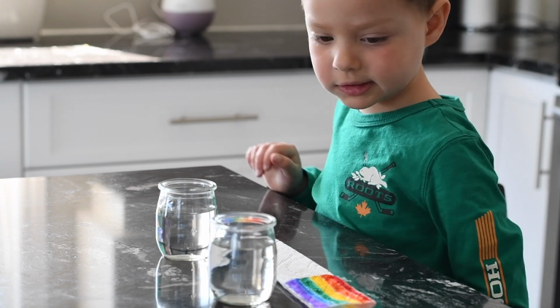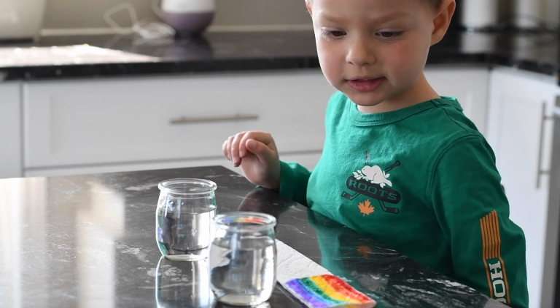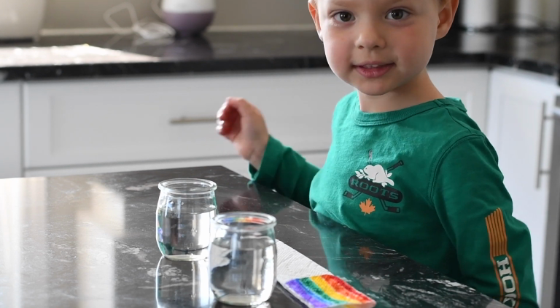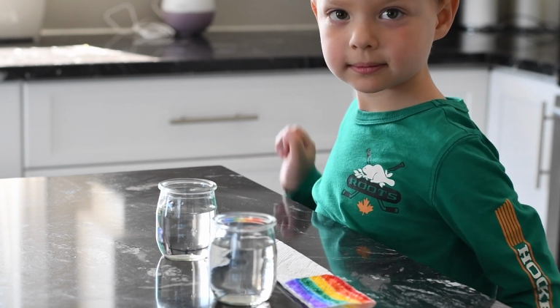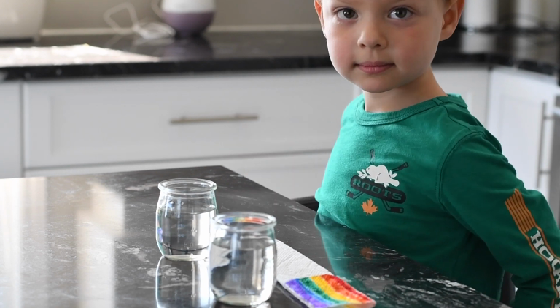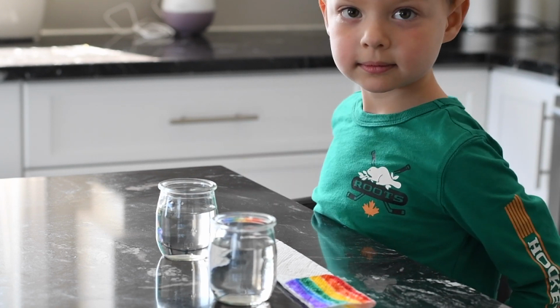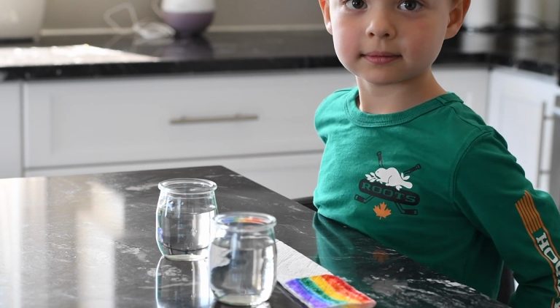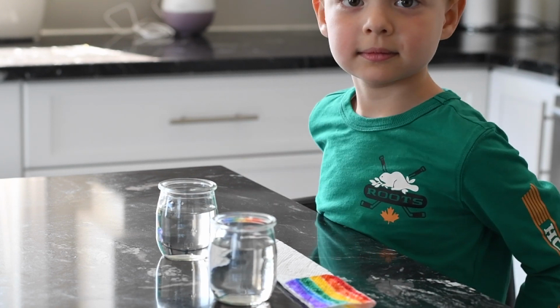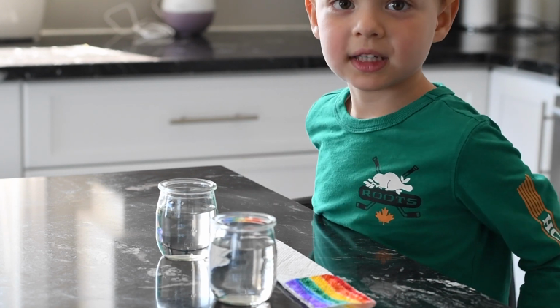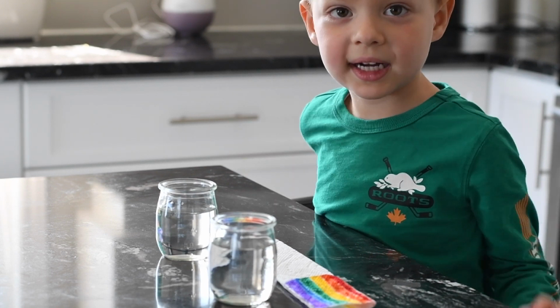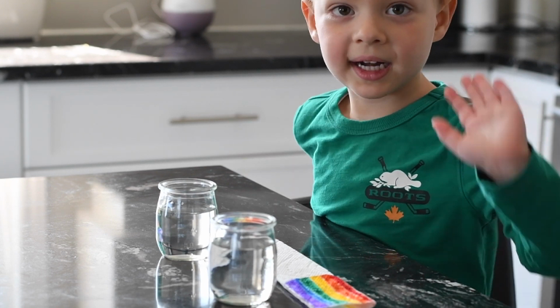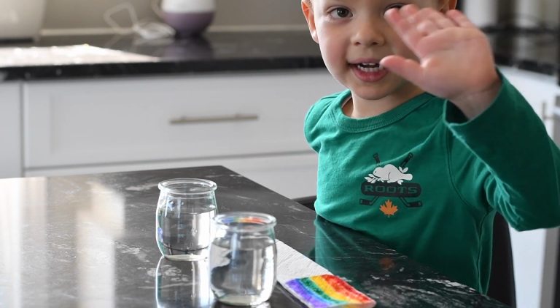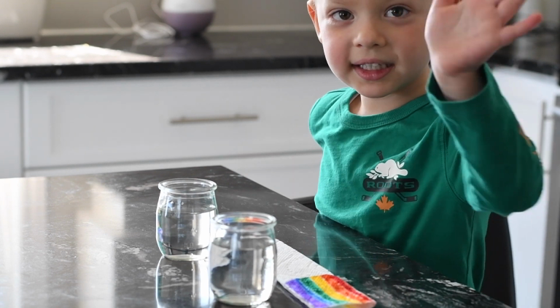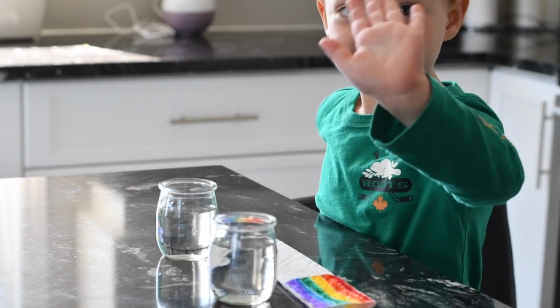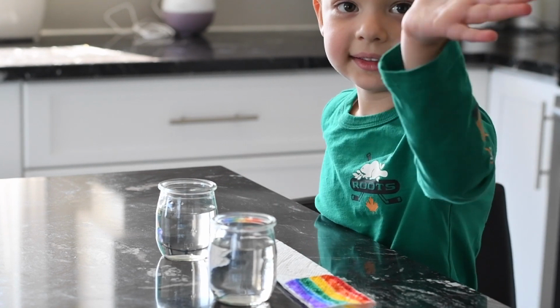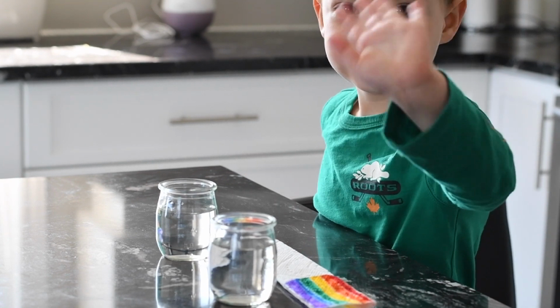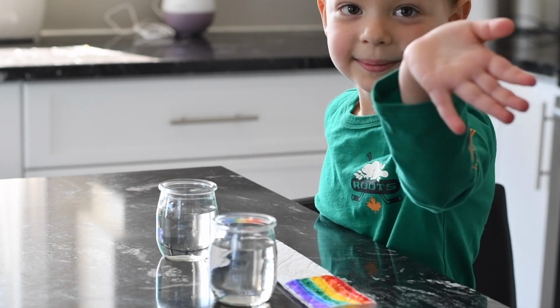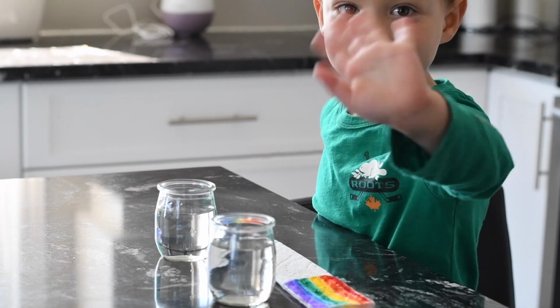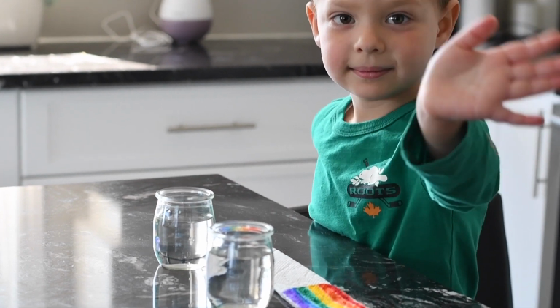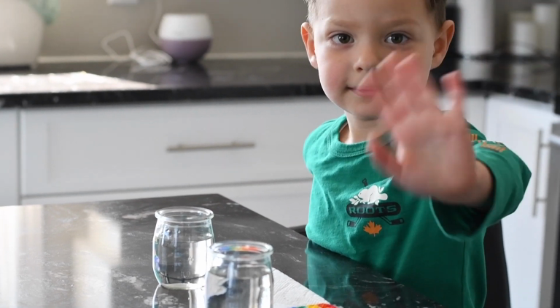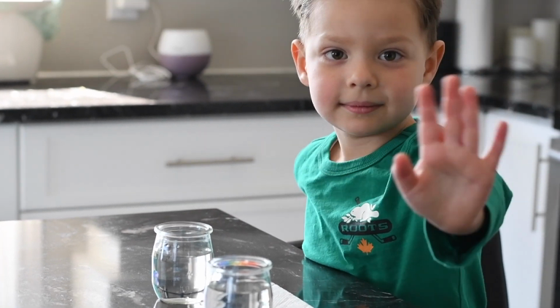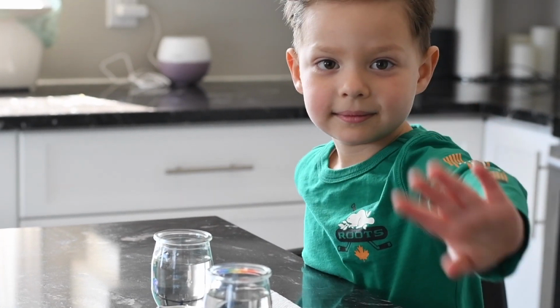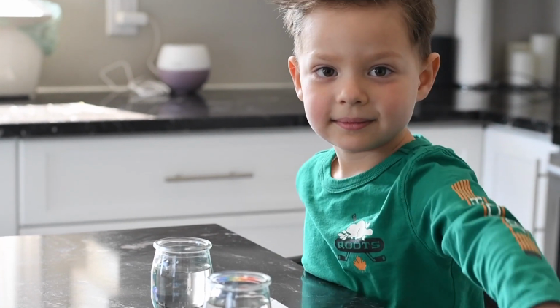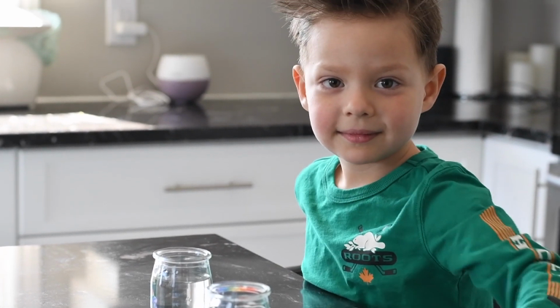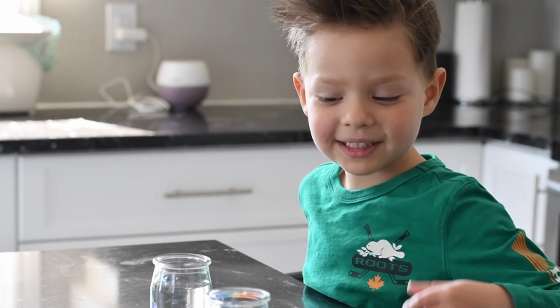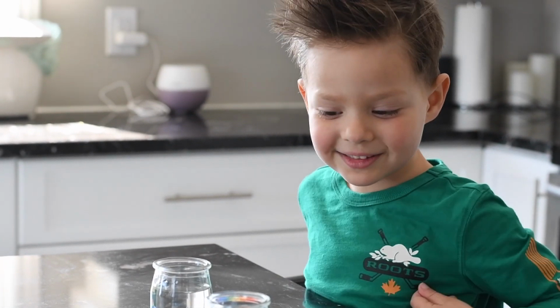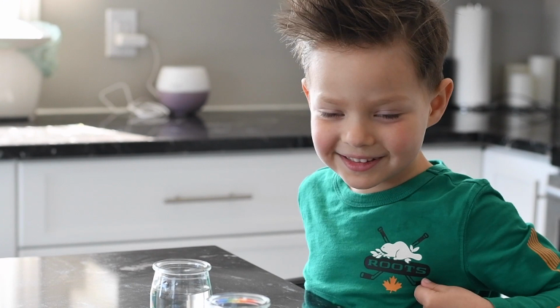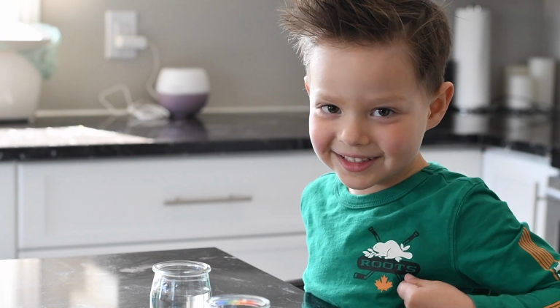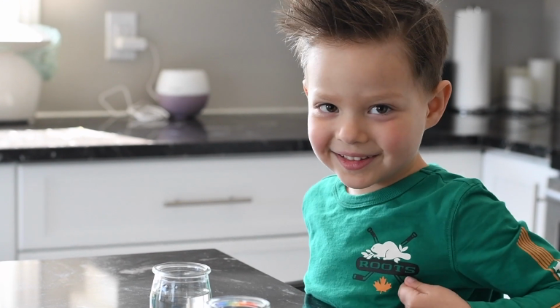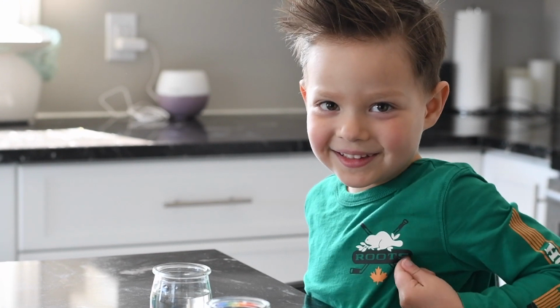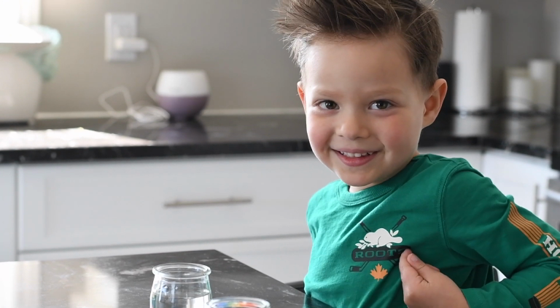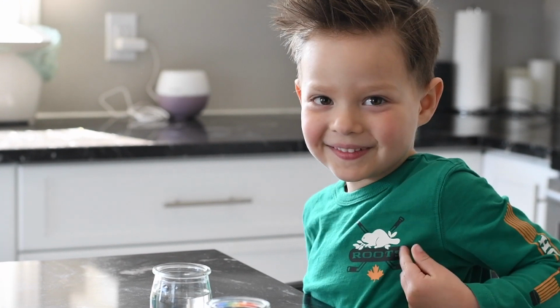Hi, Richie. Hi. How are you? Good. You're good?